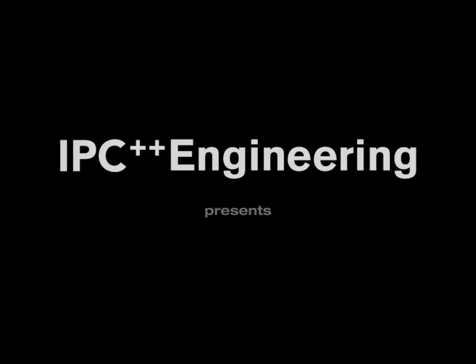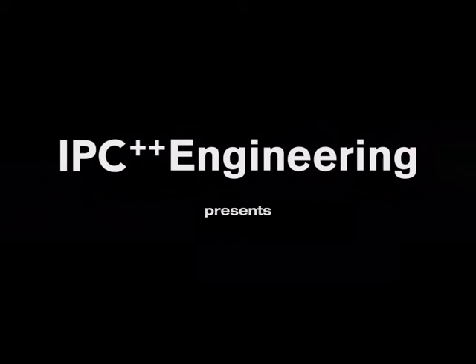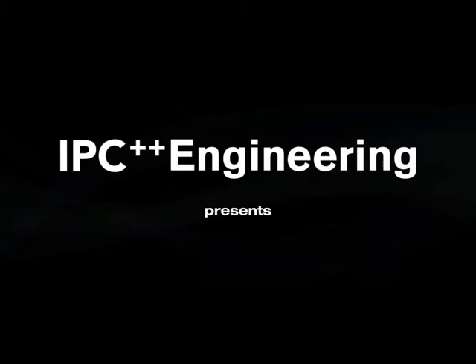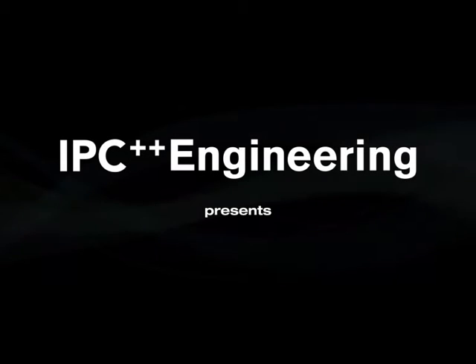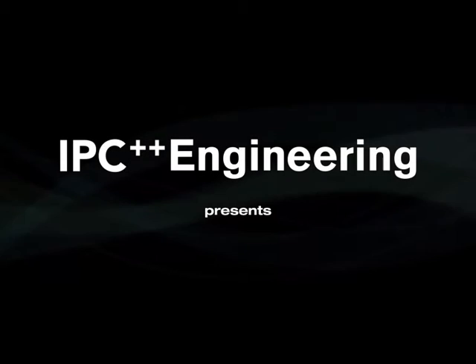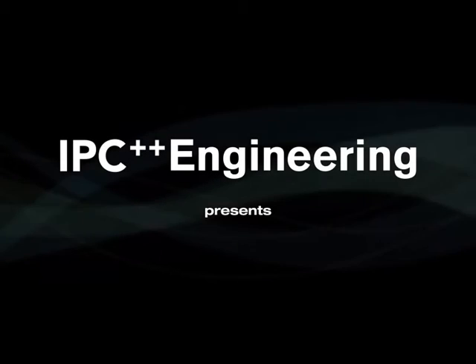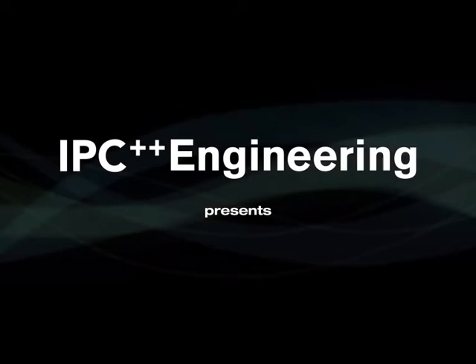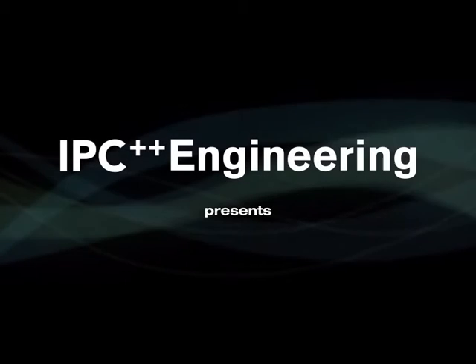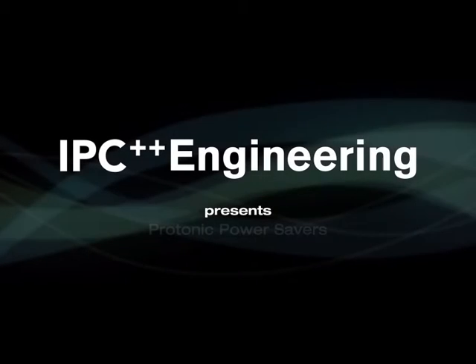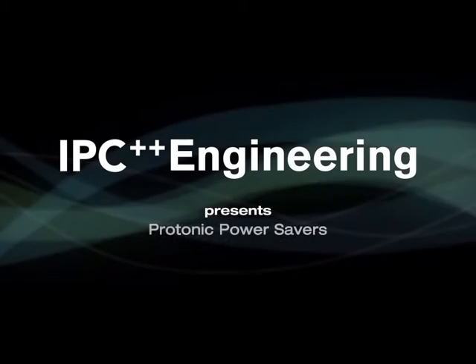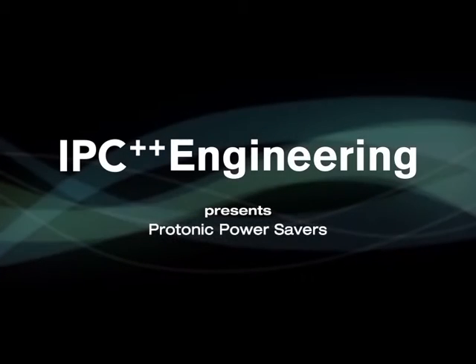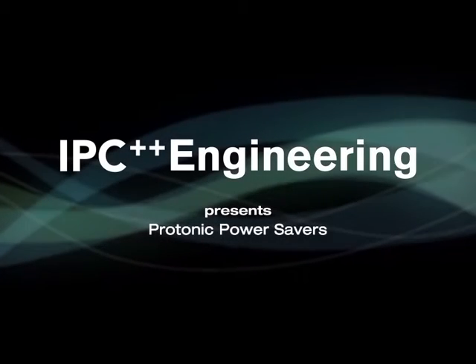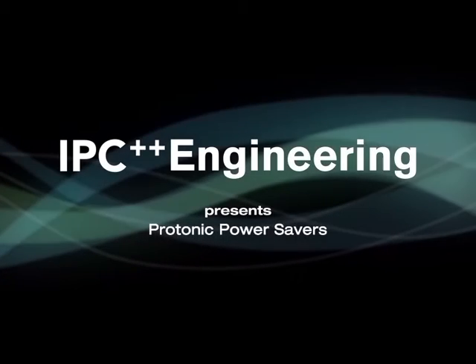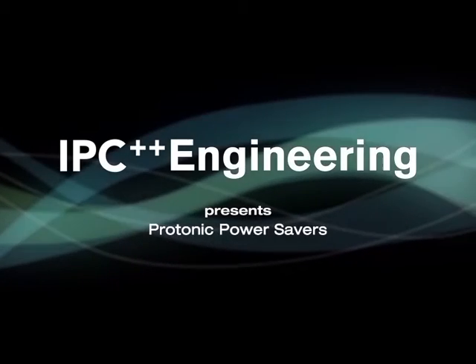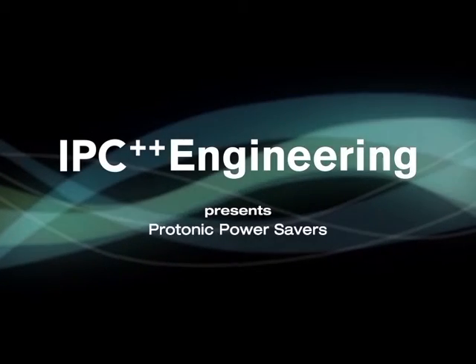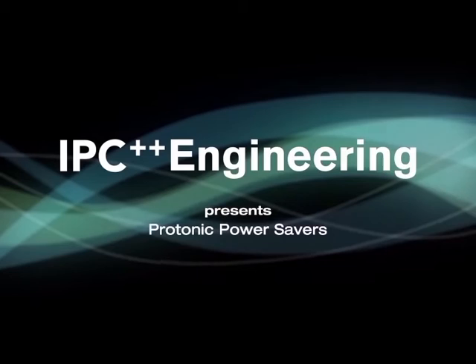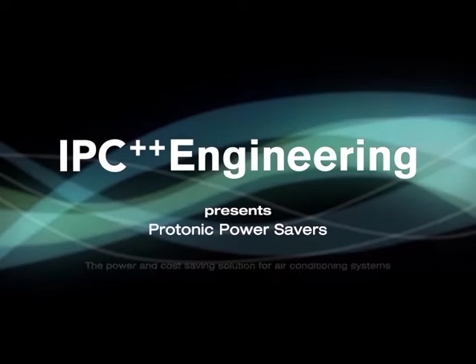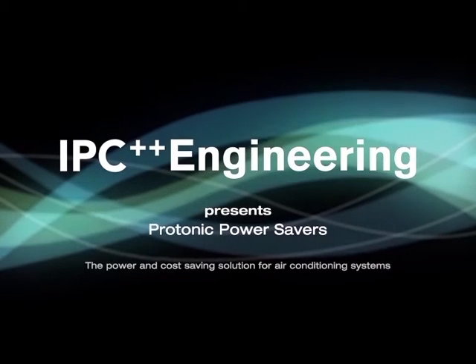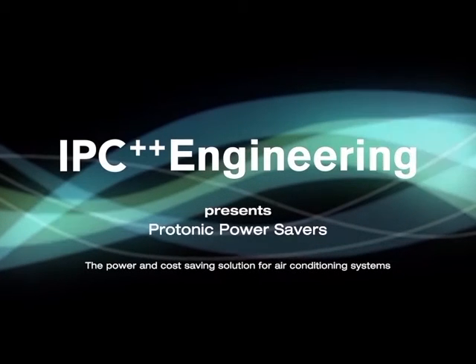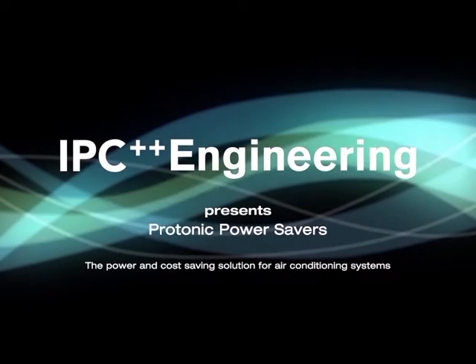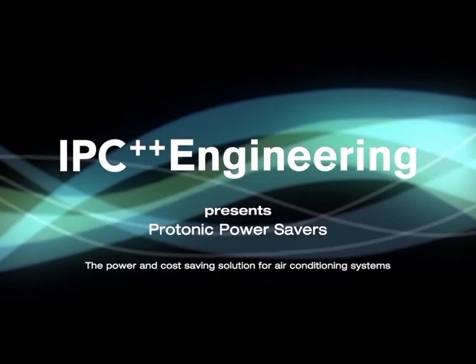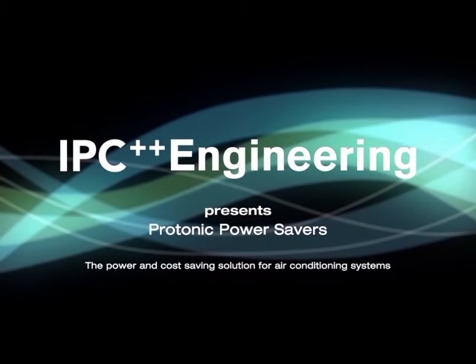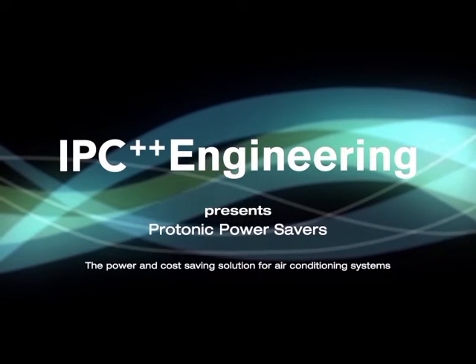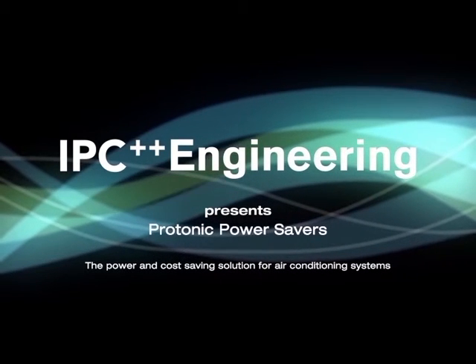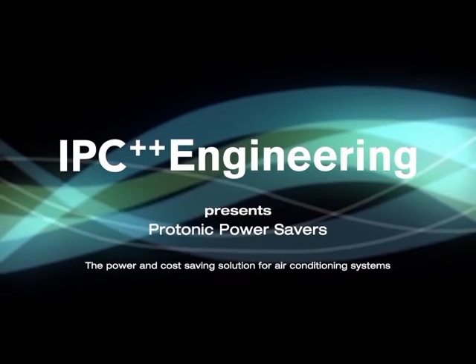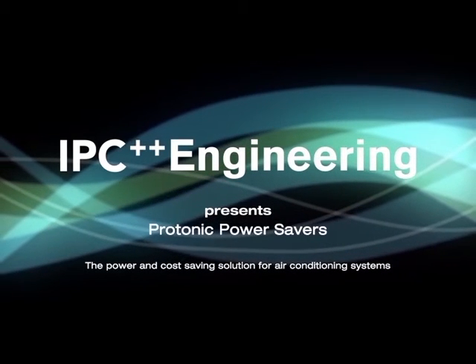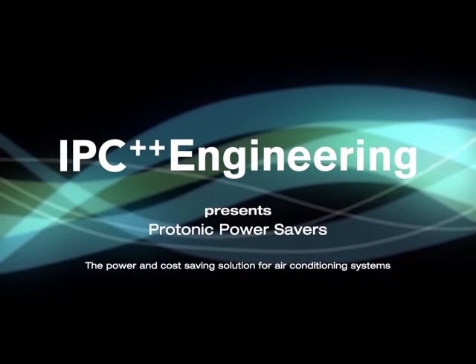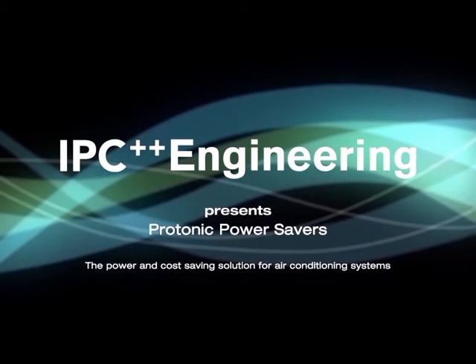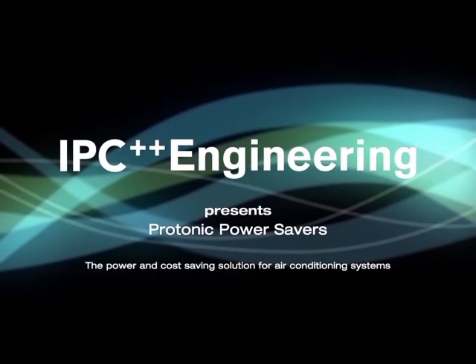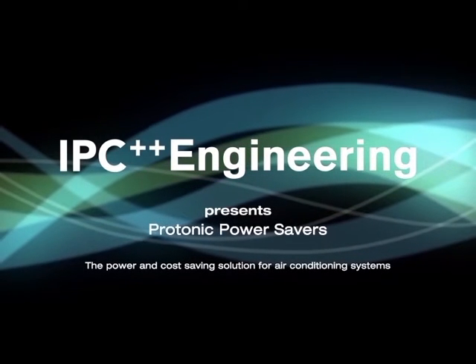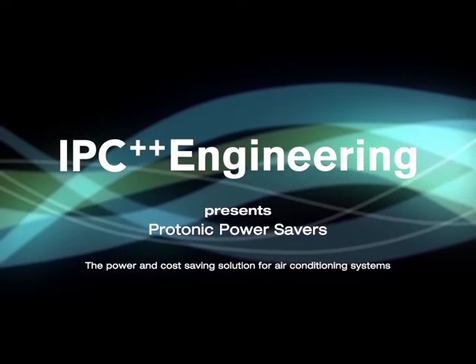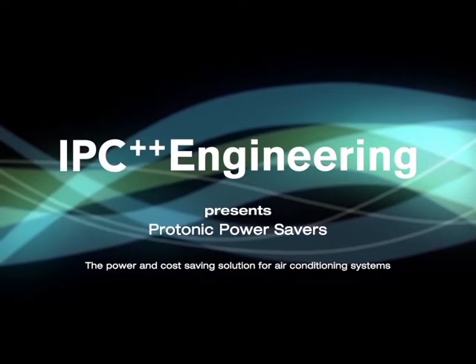IPC presents the Protonic Power Savers, the power and cost-saving solution for air conditioning systems.